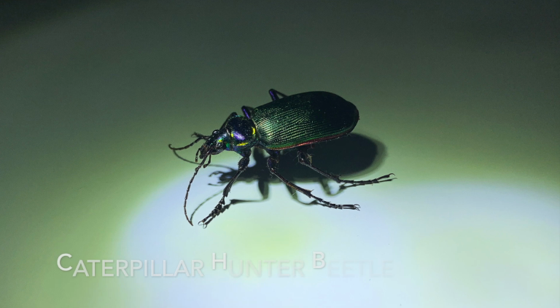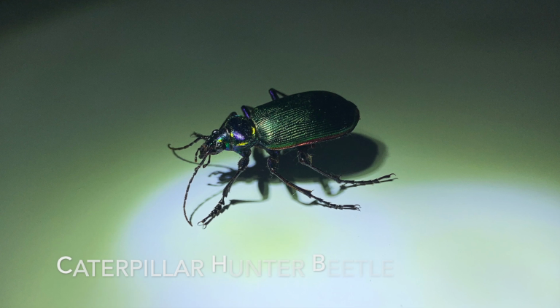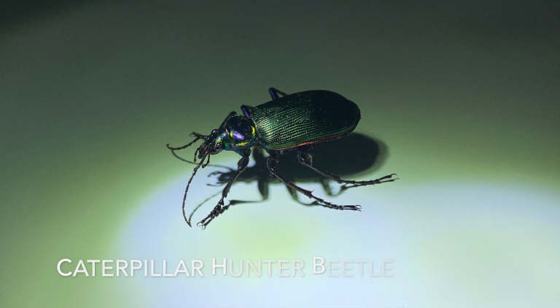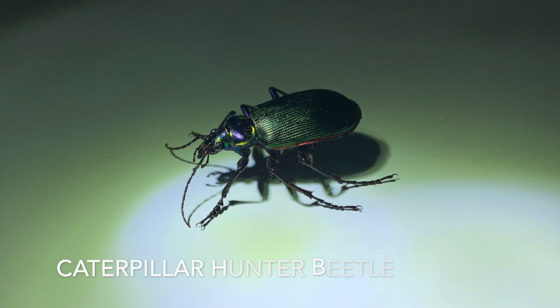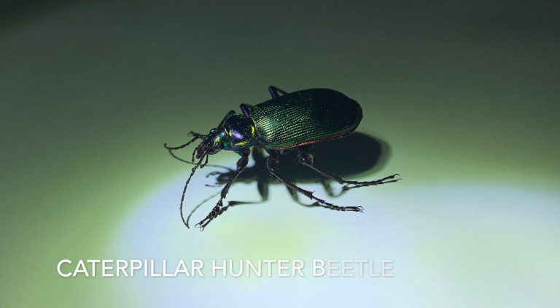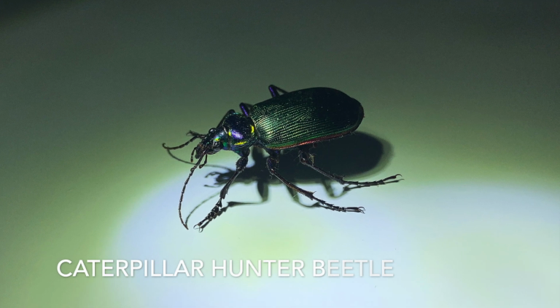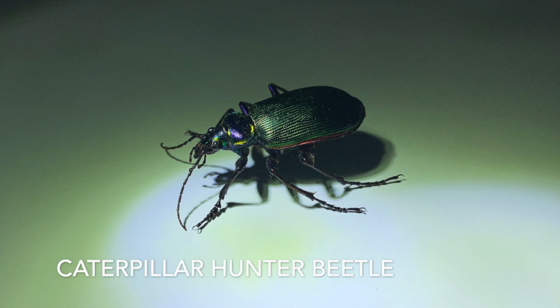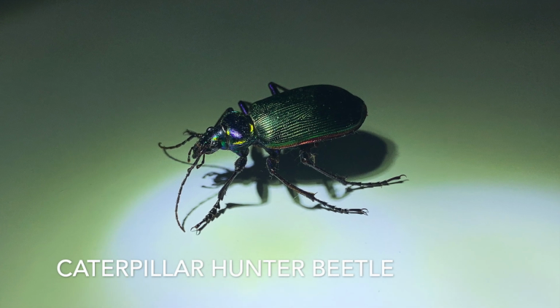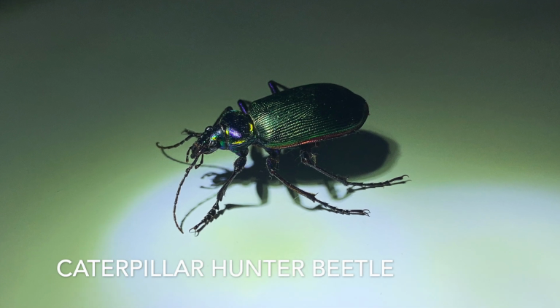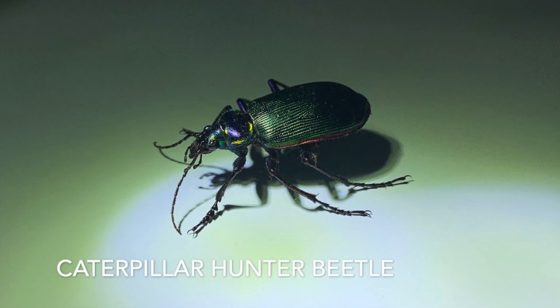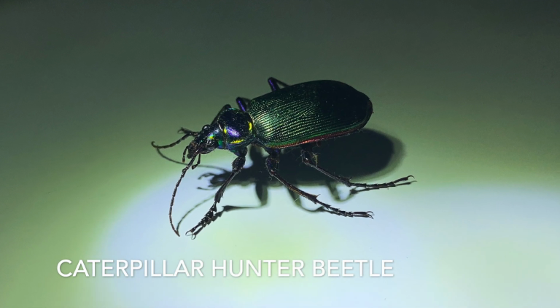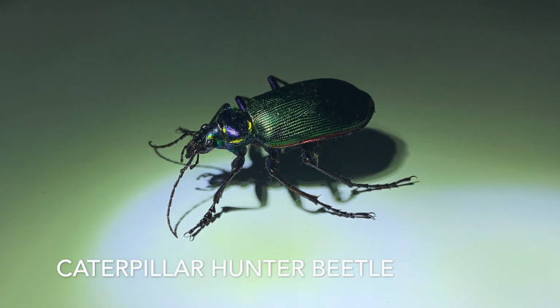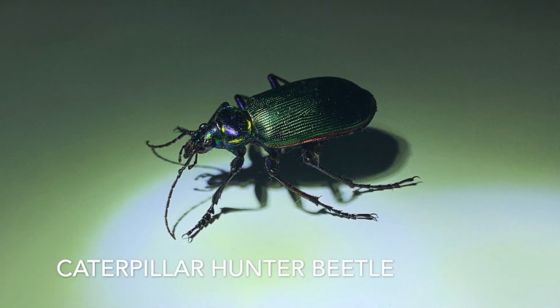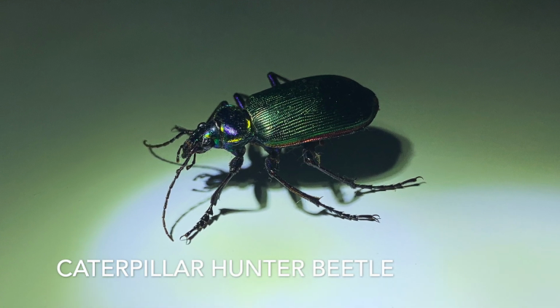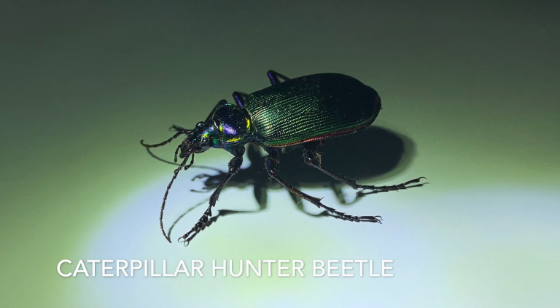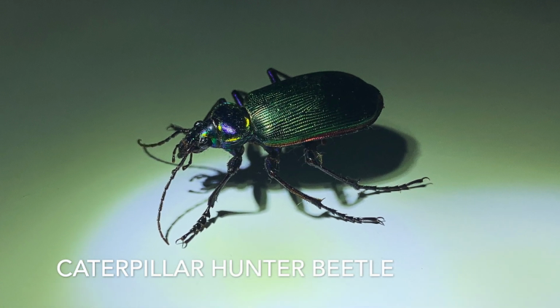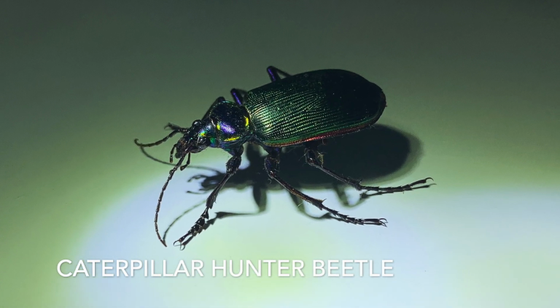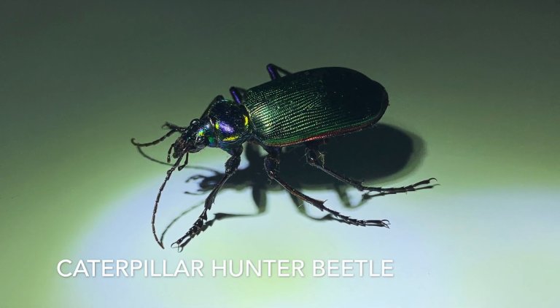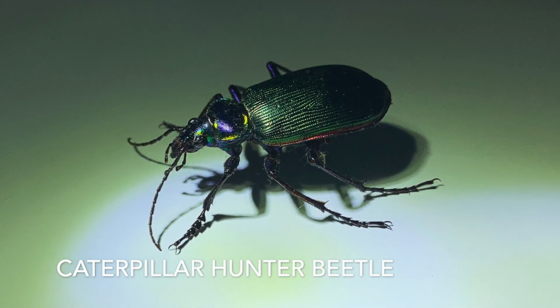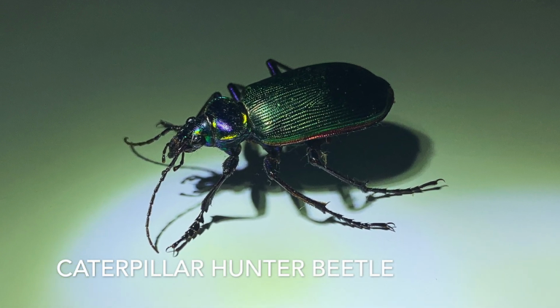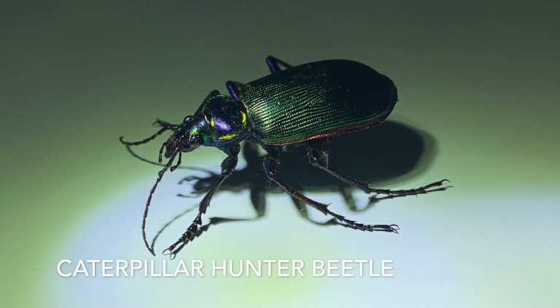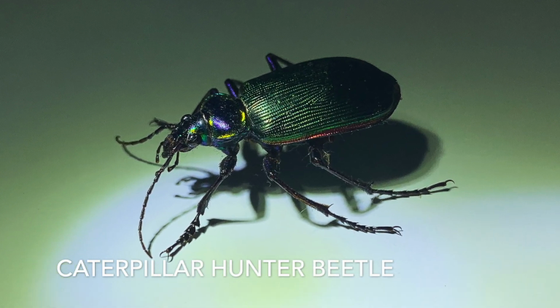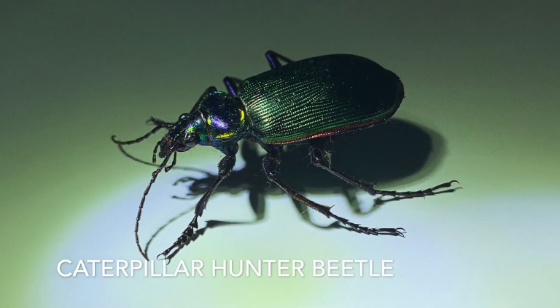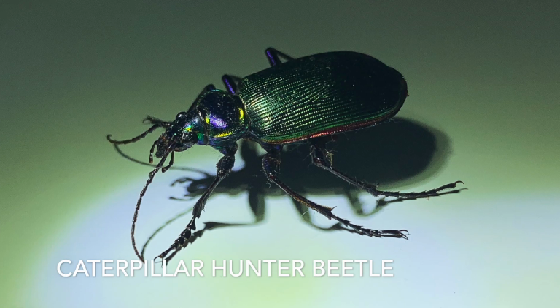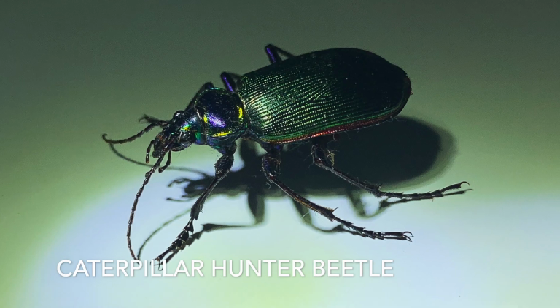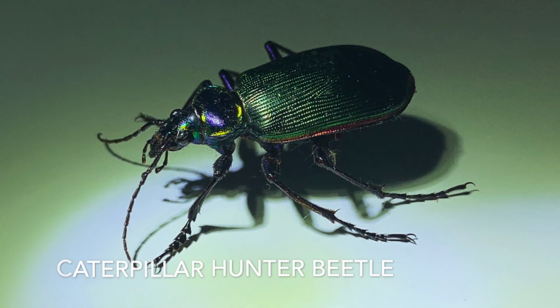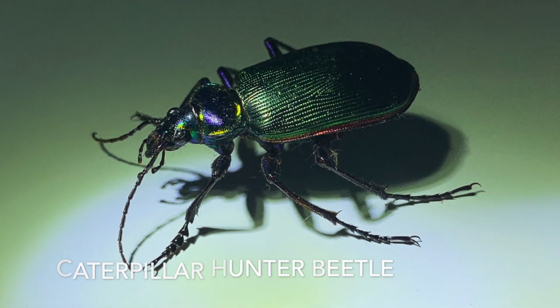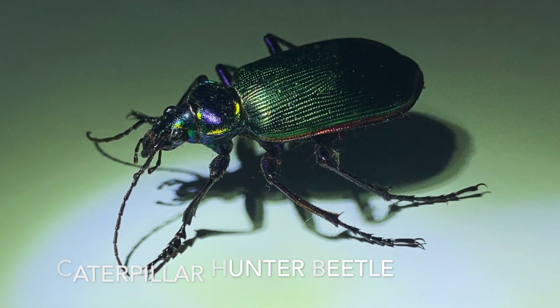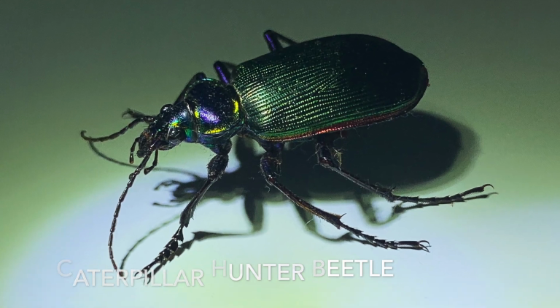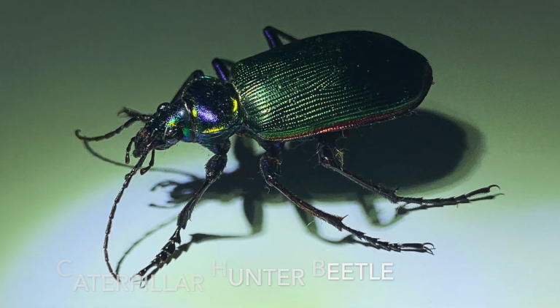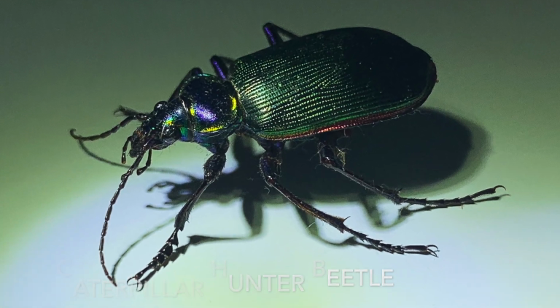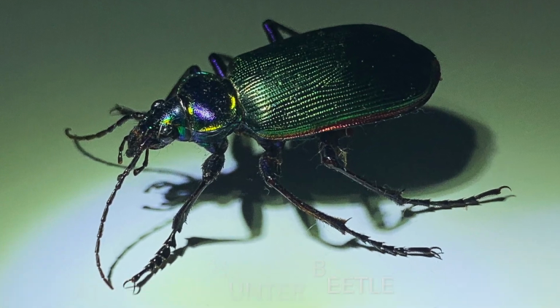Howdy y'all. This is the start of a series I want to do called Wildlife Updates, where we post updates on critters we find here at the Little Range.